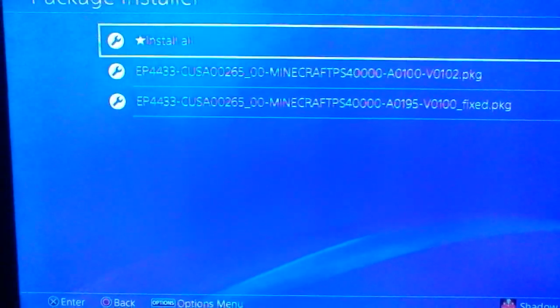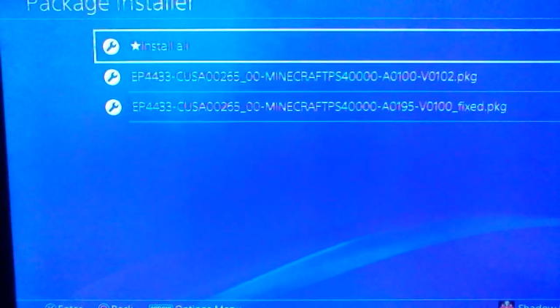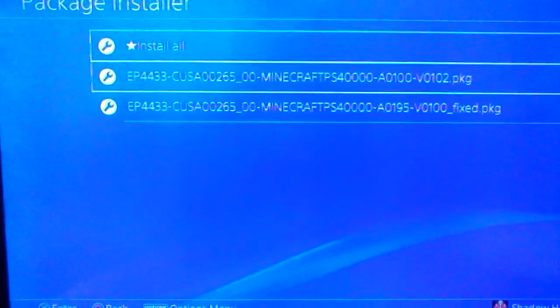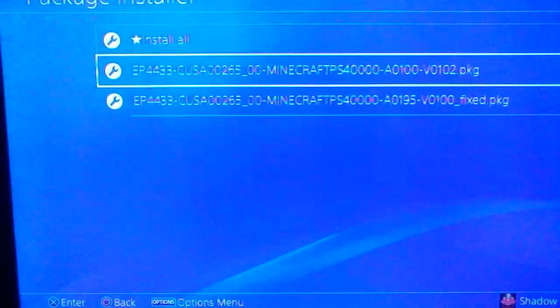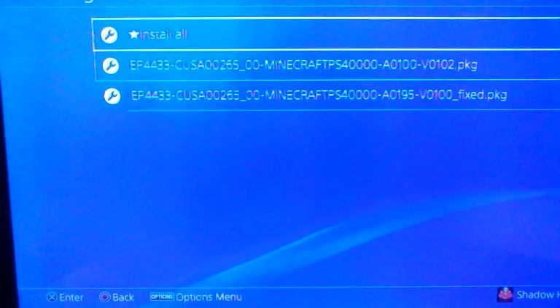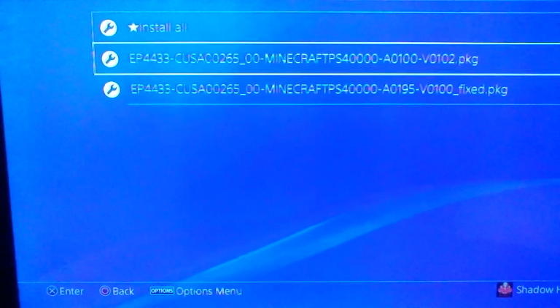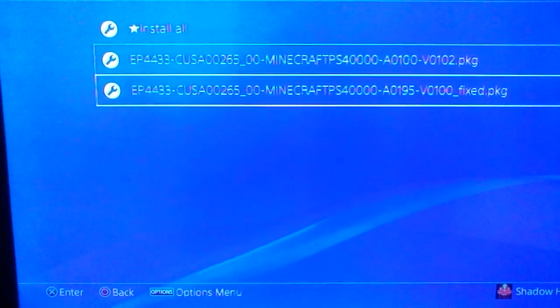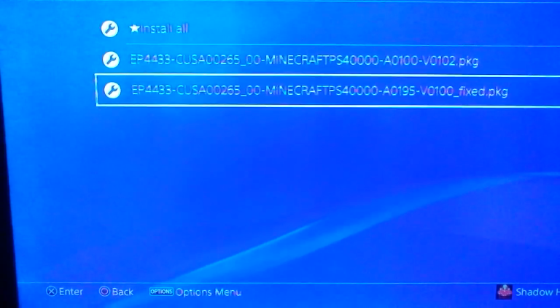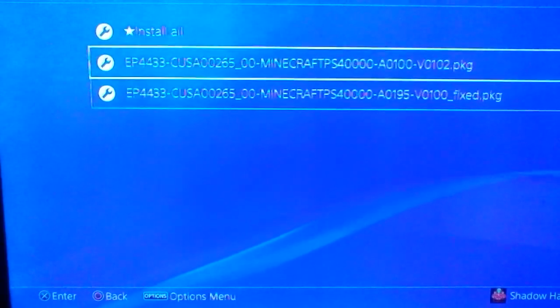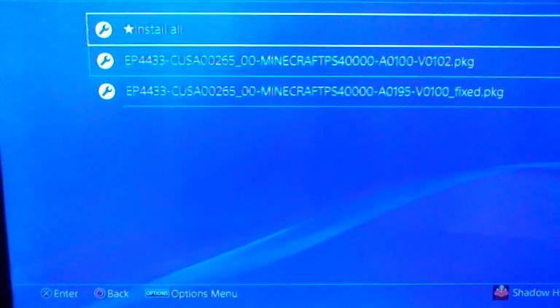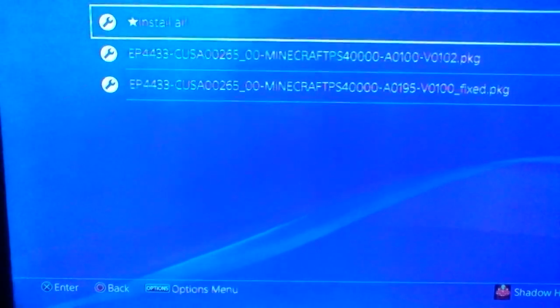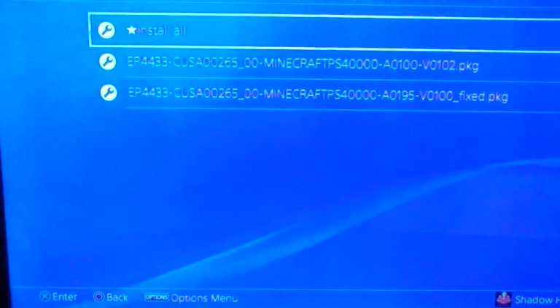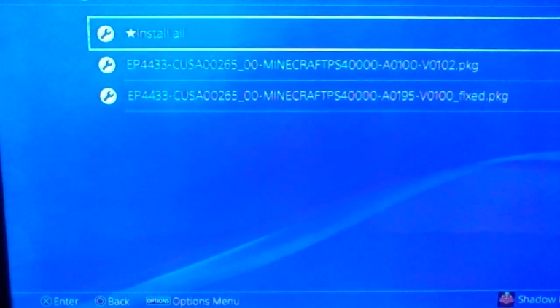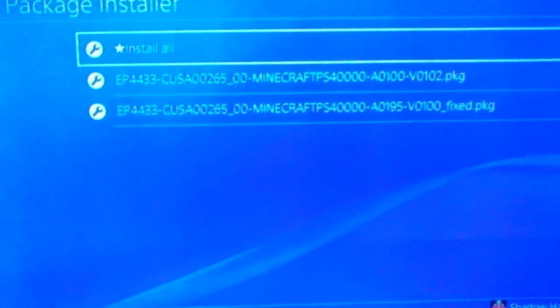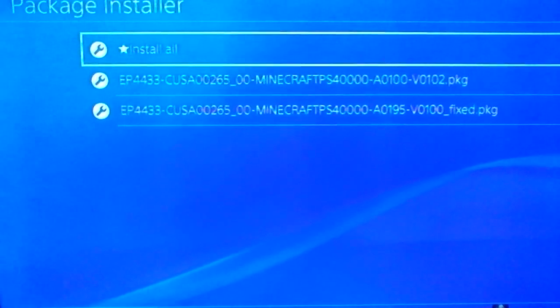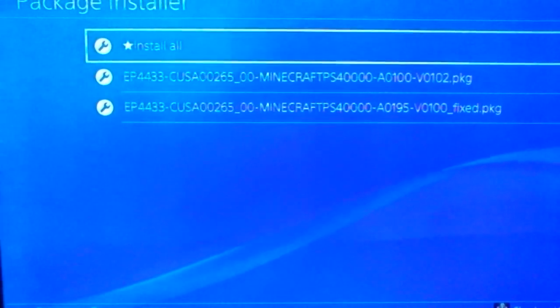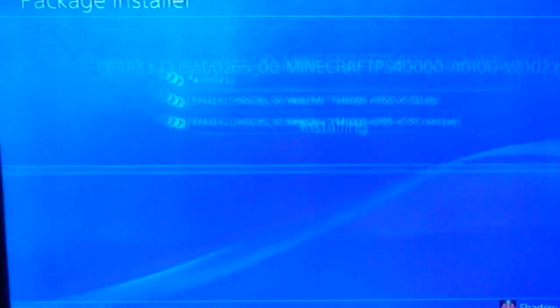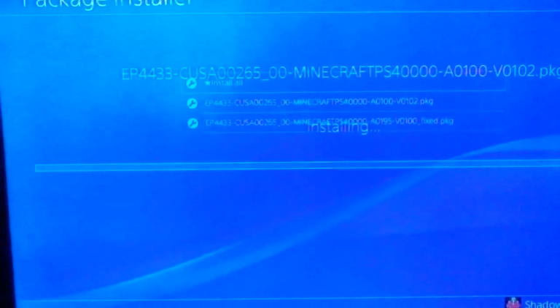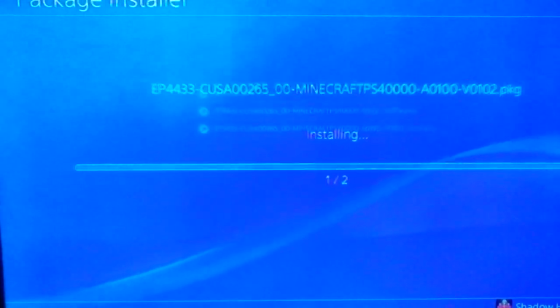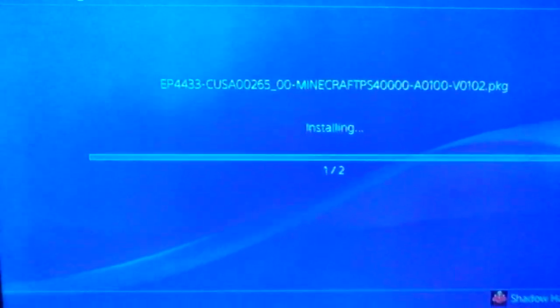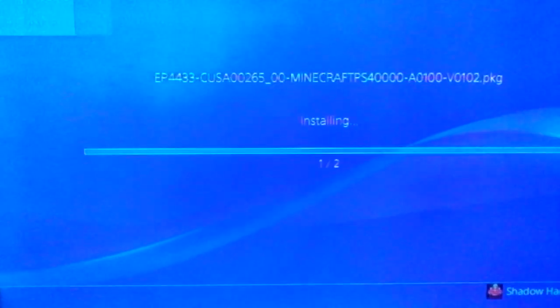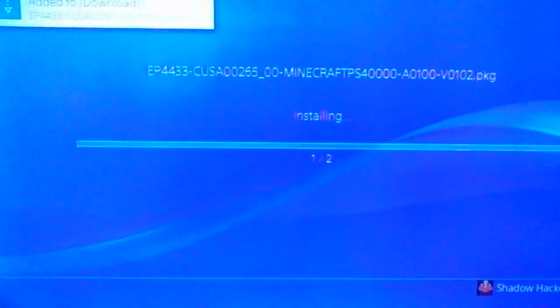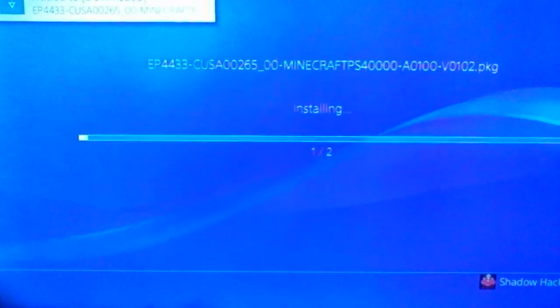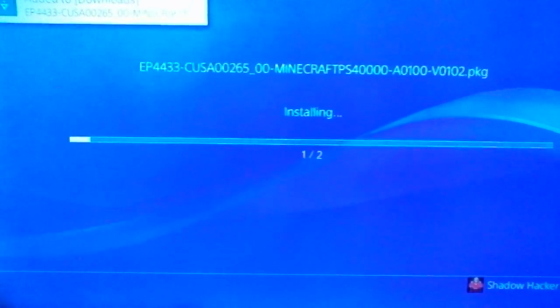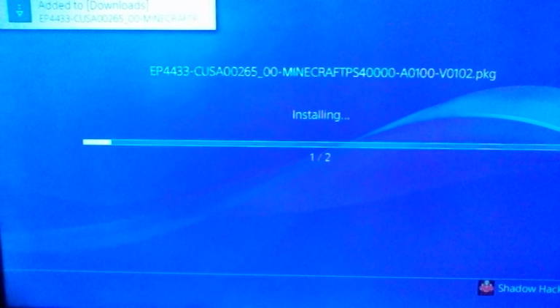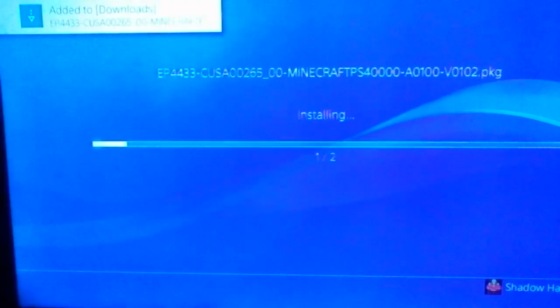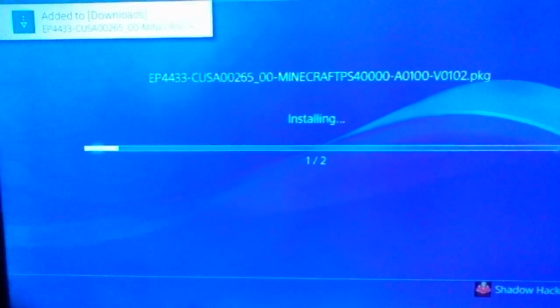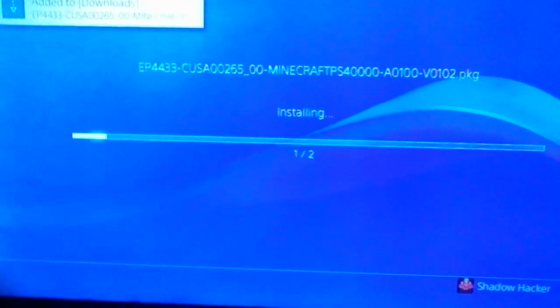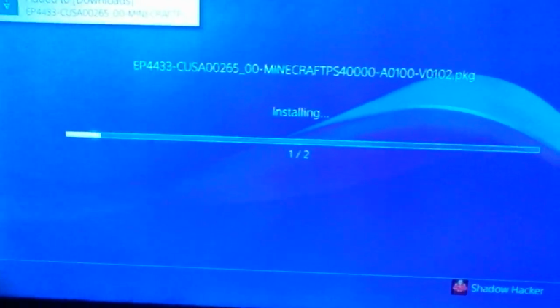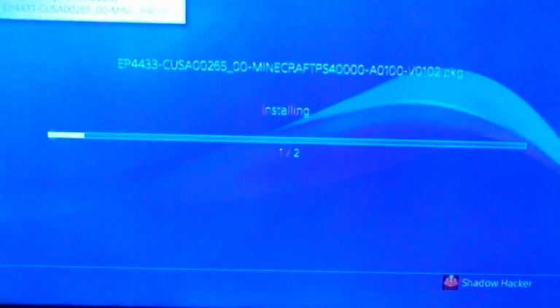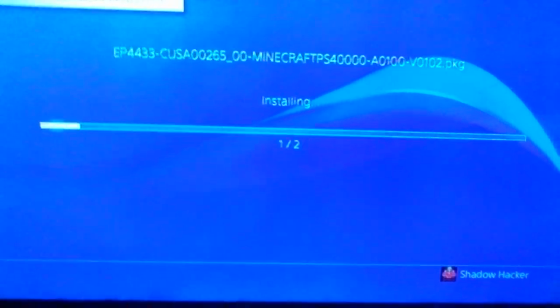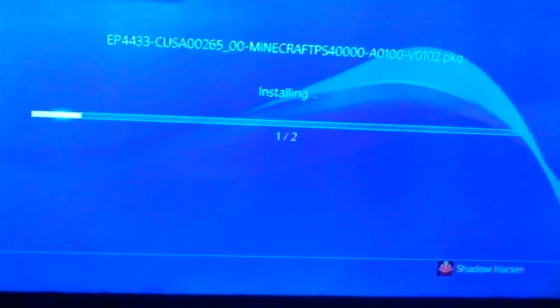Then you see these two files, and install all, and you're just waiting for it to be done.